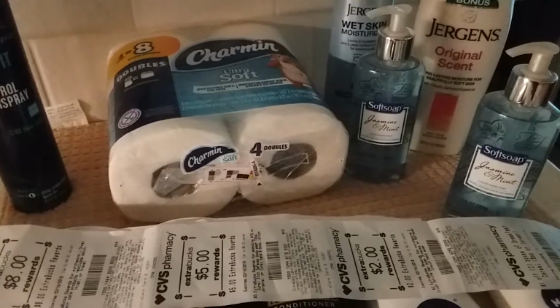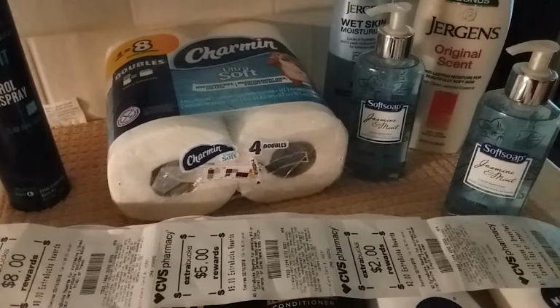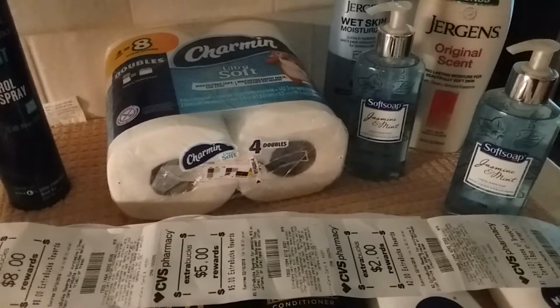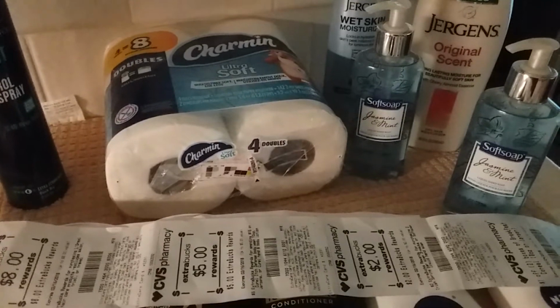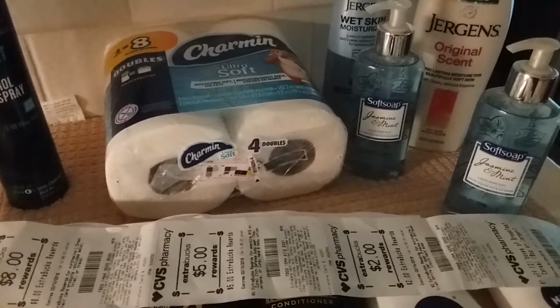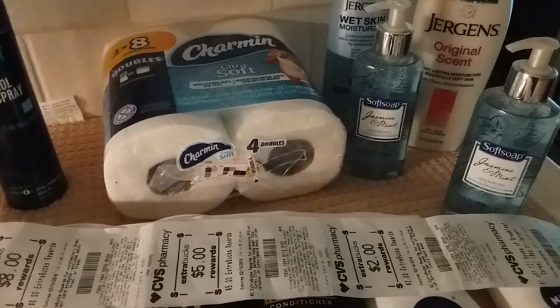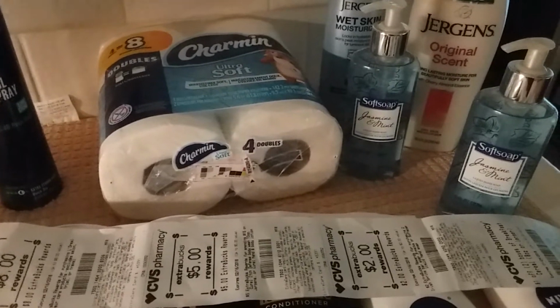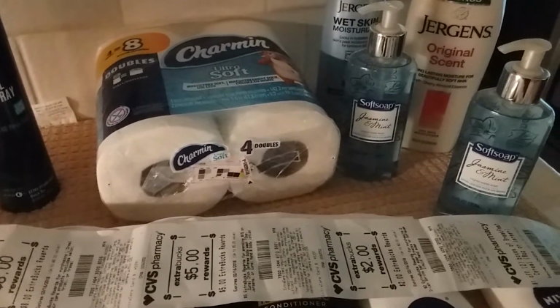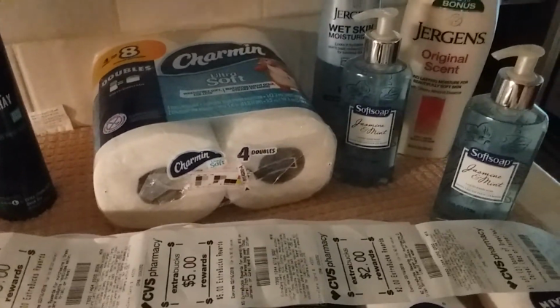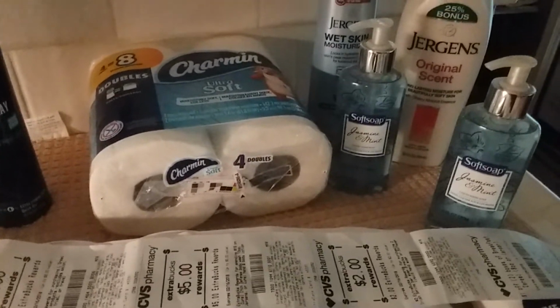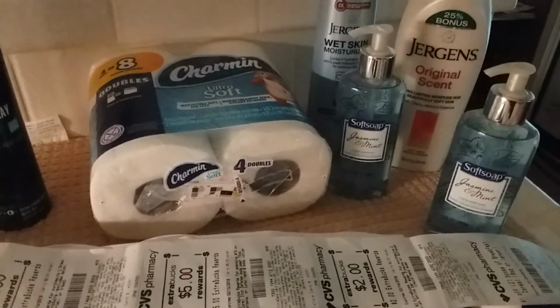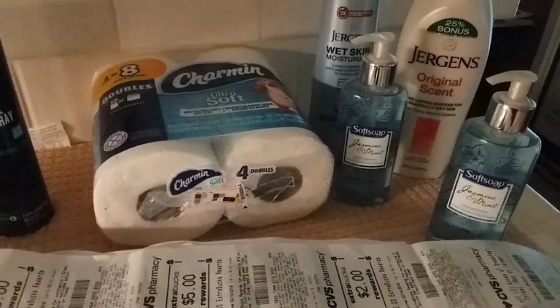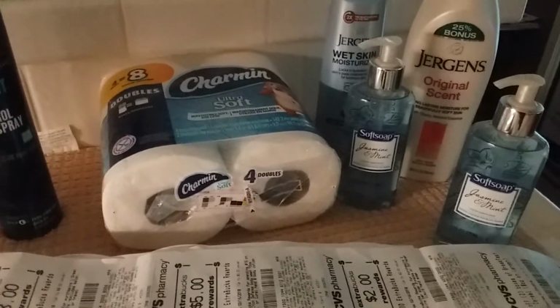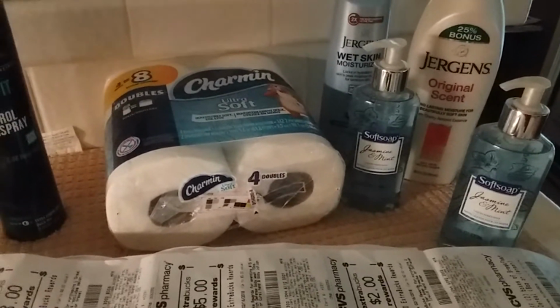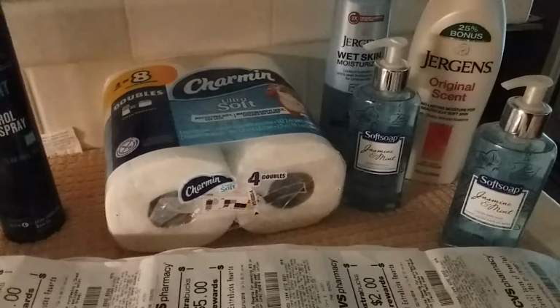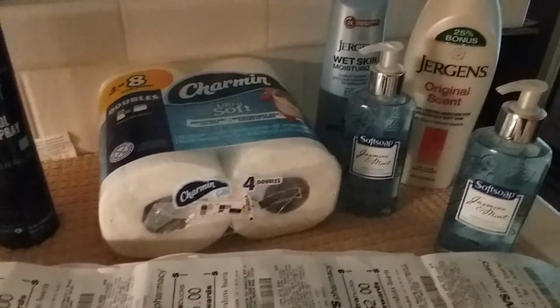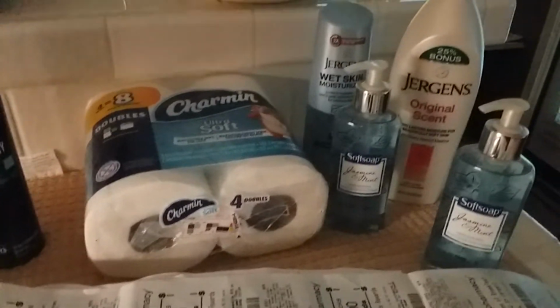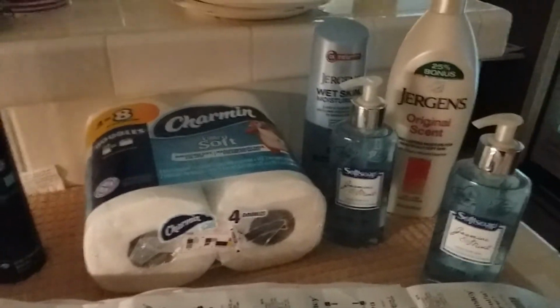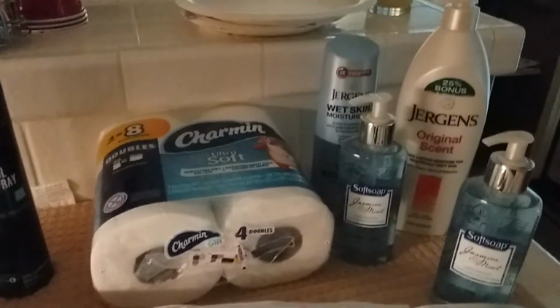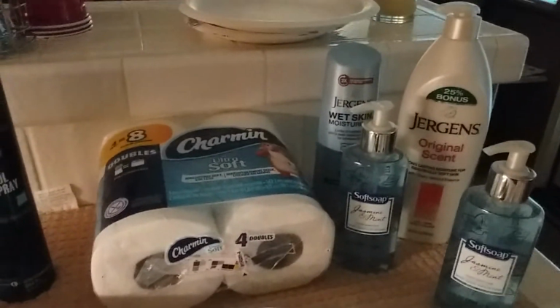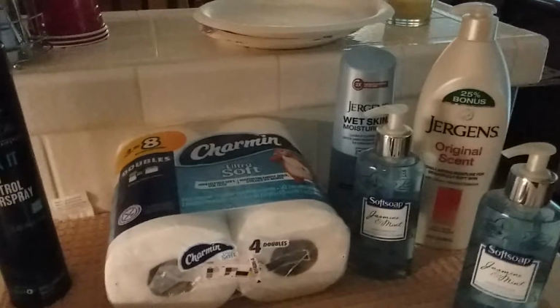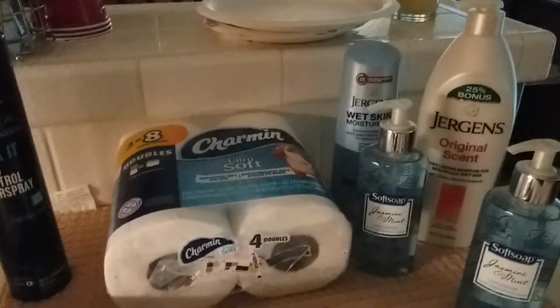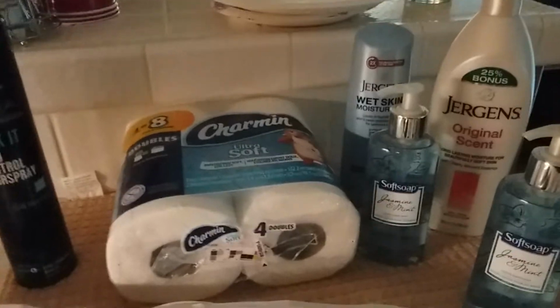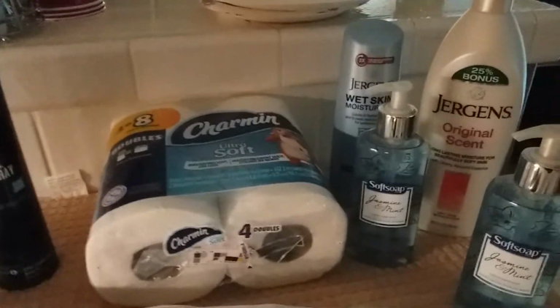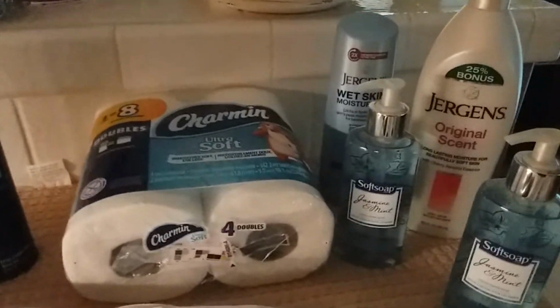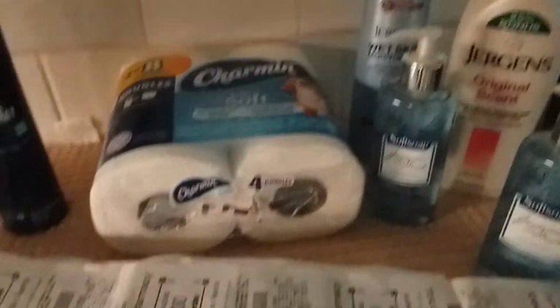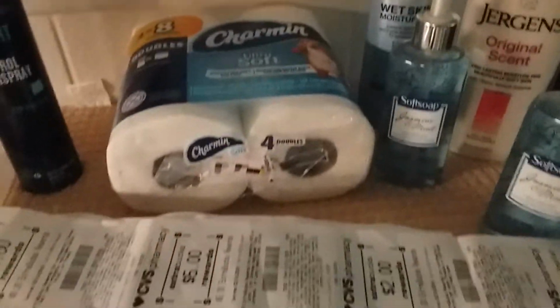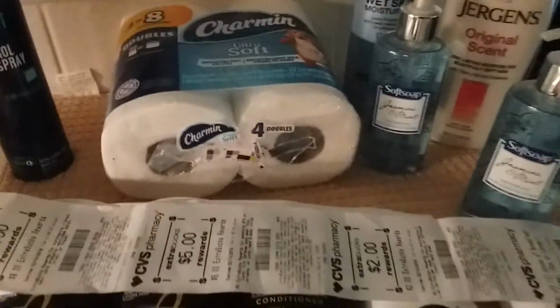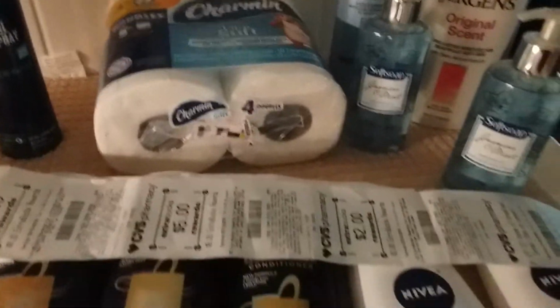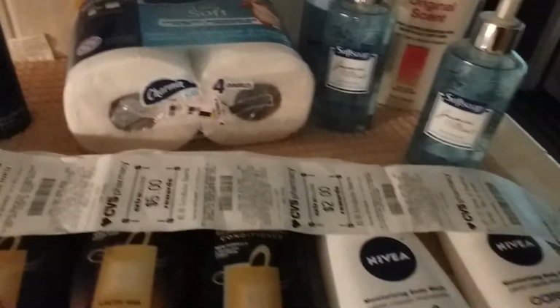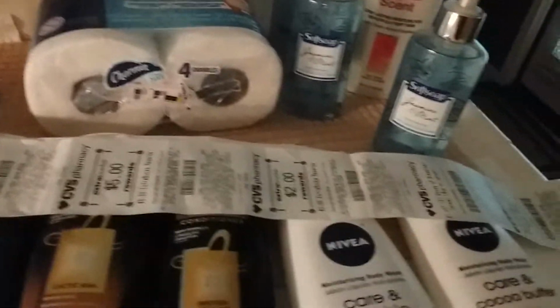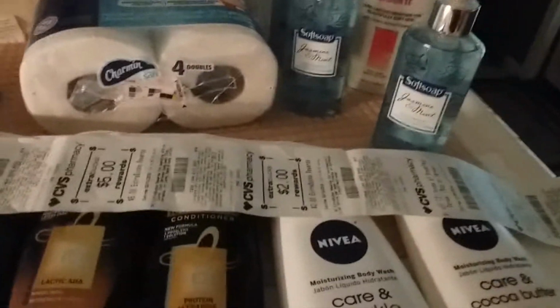Hi everyone, I went to CVS today and oh my goodness it was so, so good. So this is what I got.